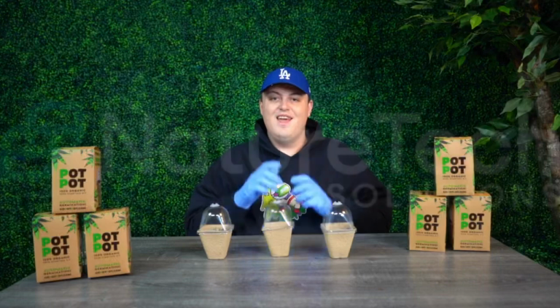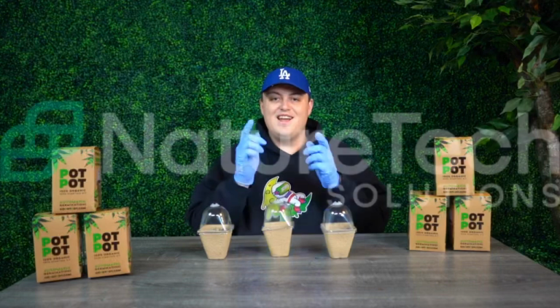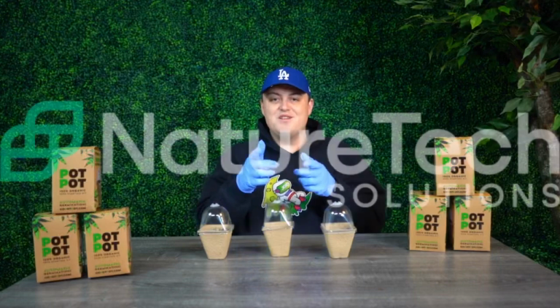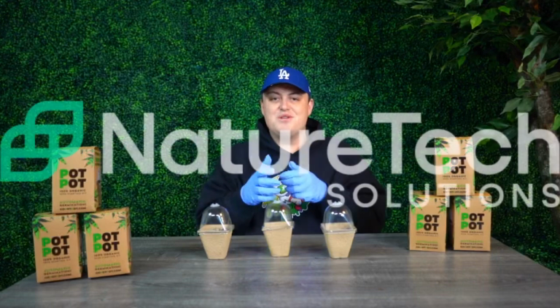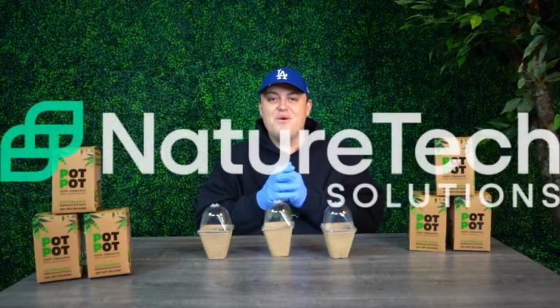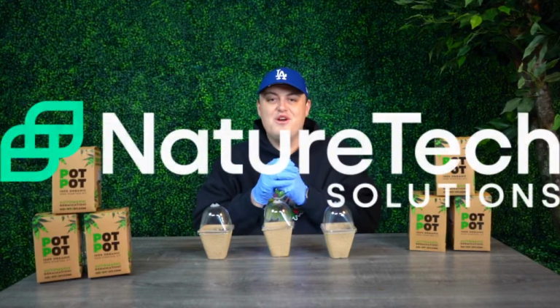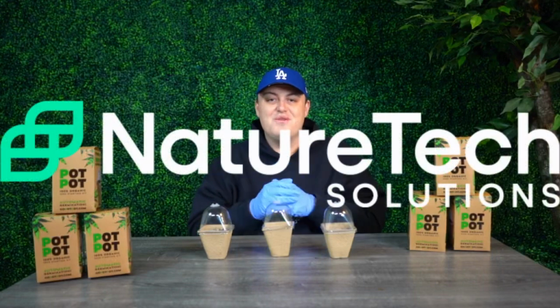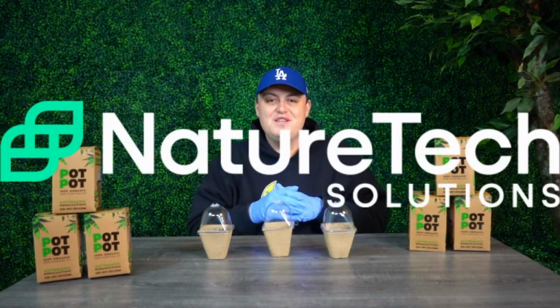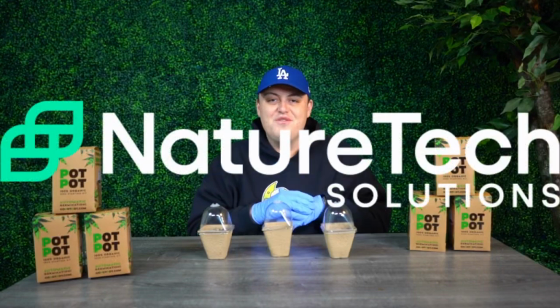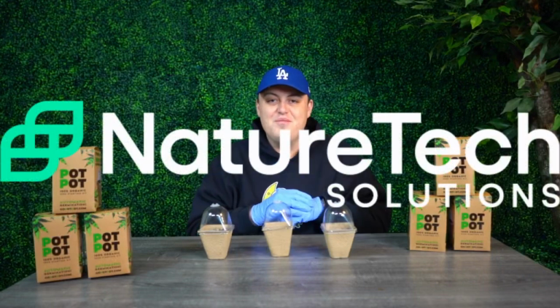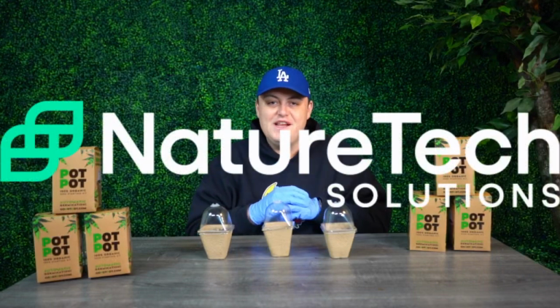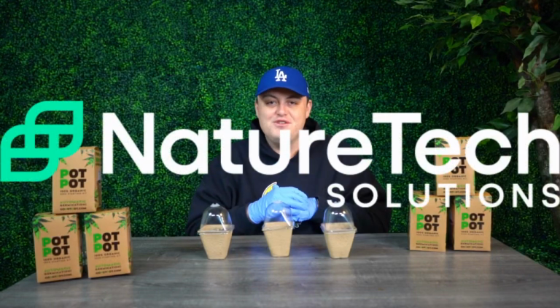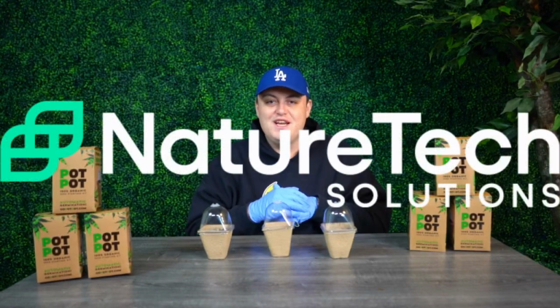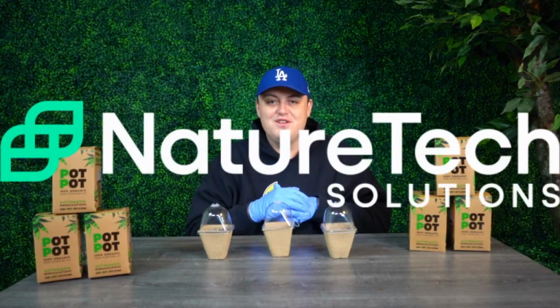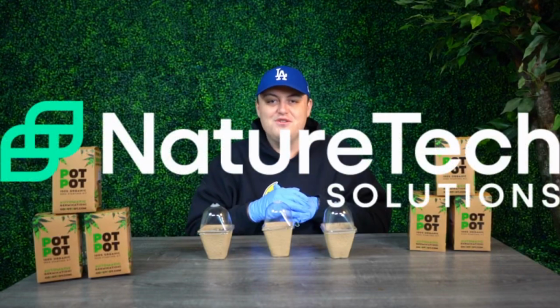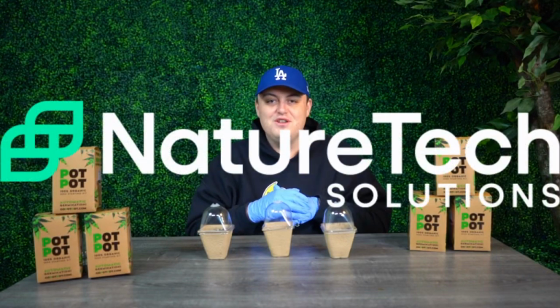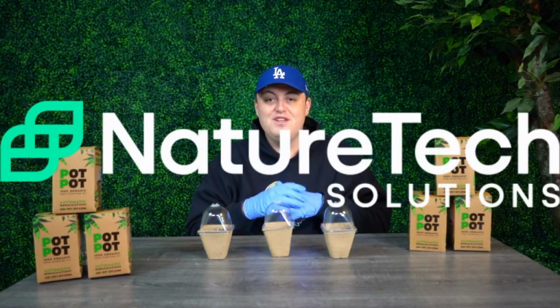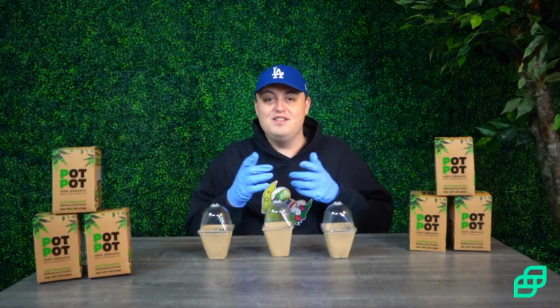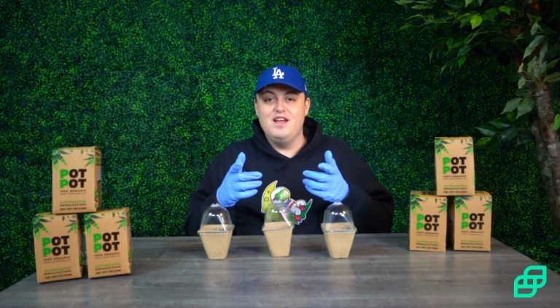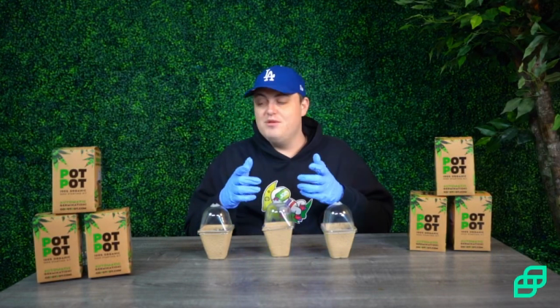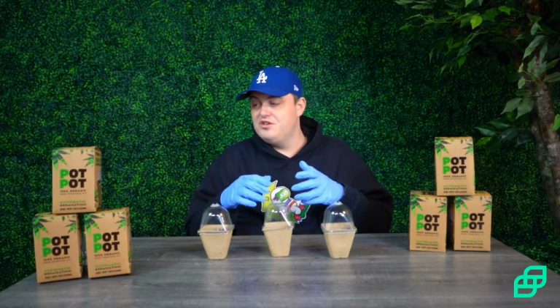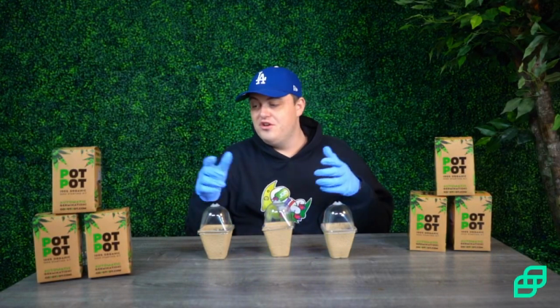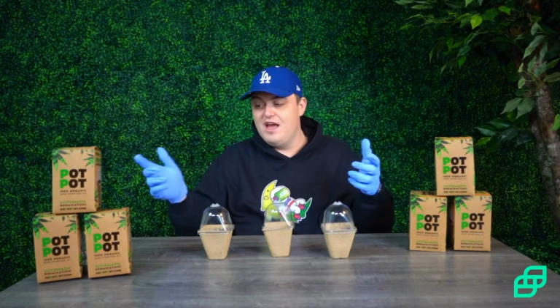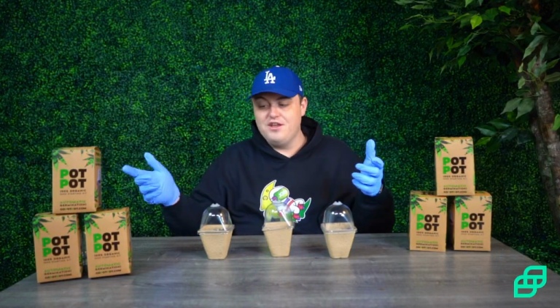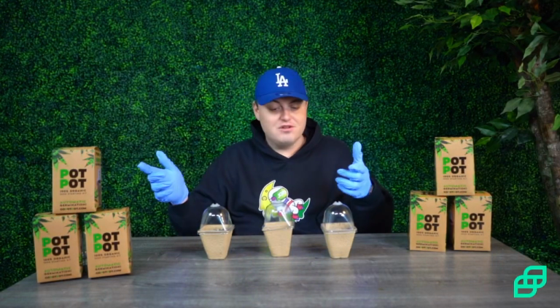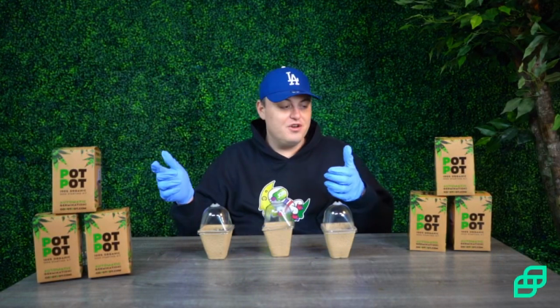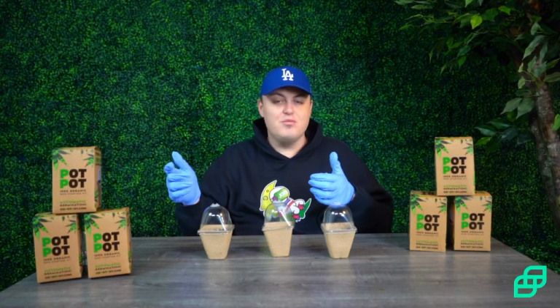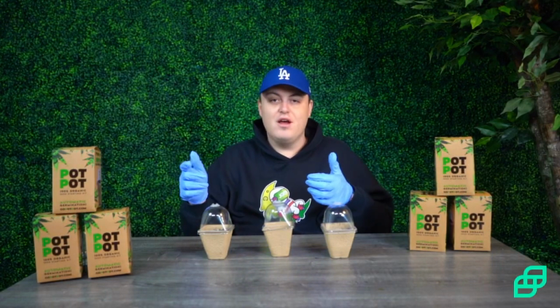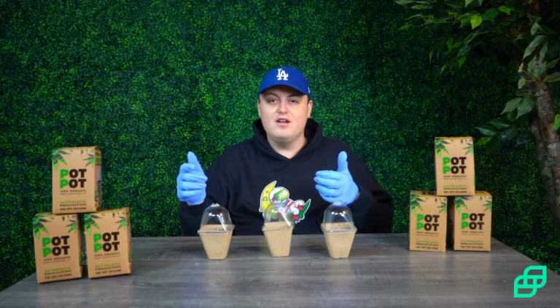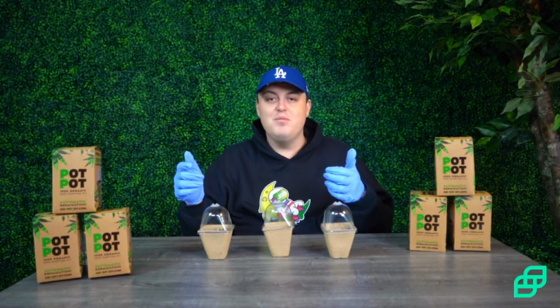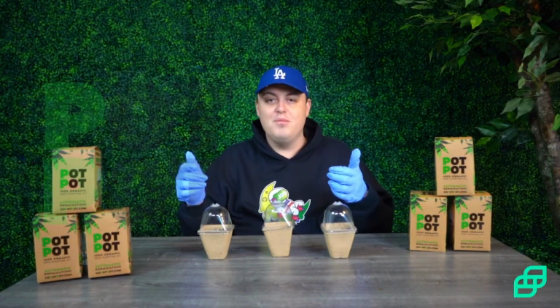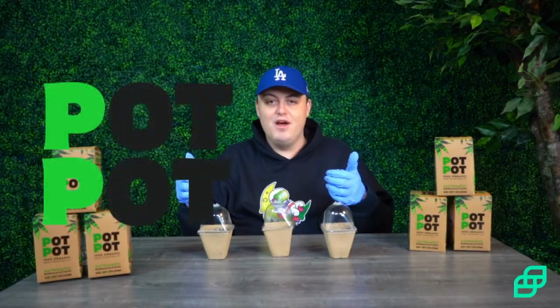Hey guys, what's going on? Chris here from Nature Tech Solutions, and today I'm going to show you how to use our new product, Pot Pot.